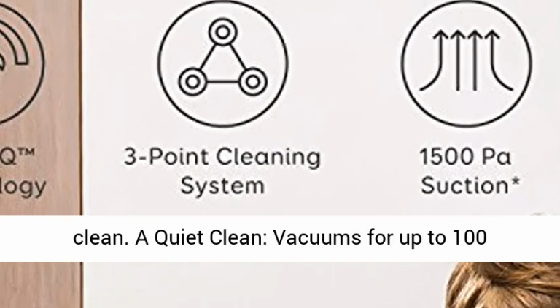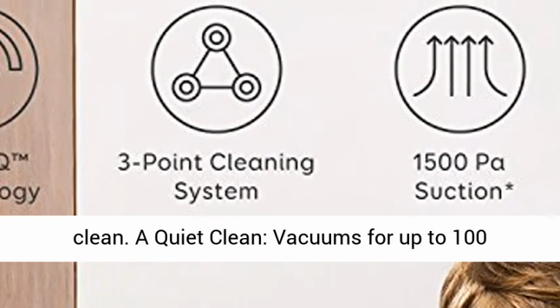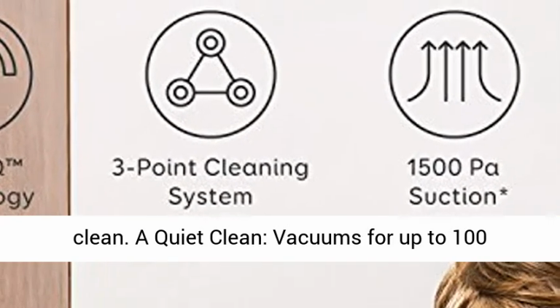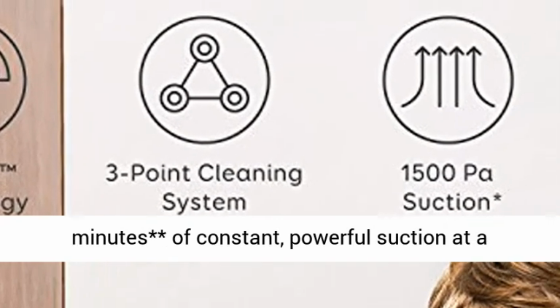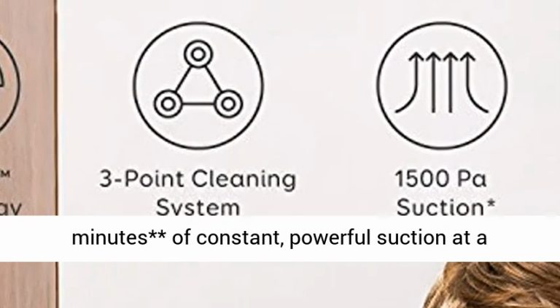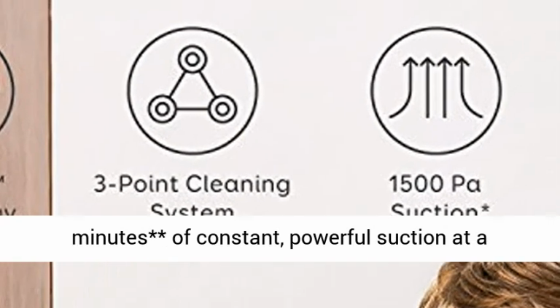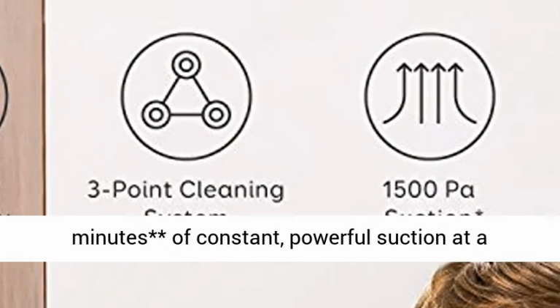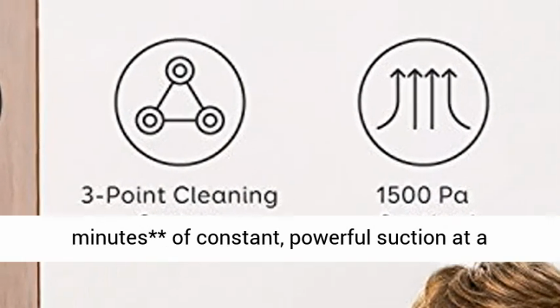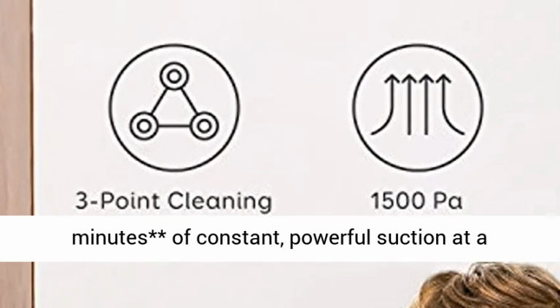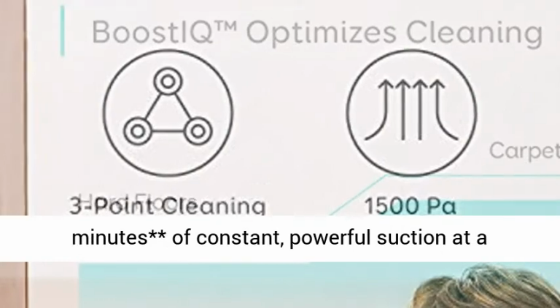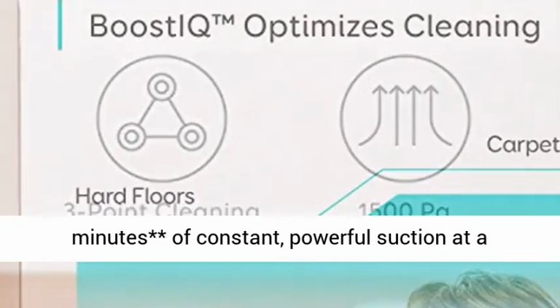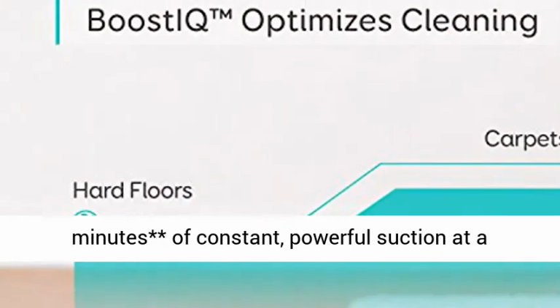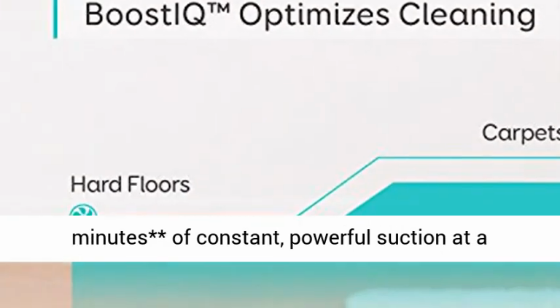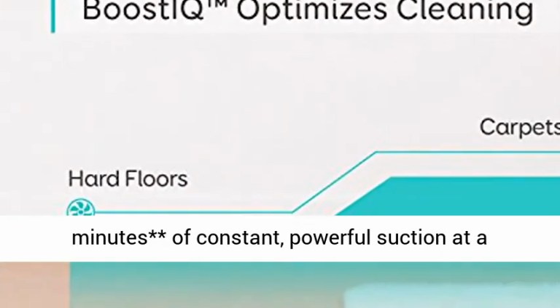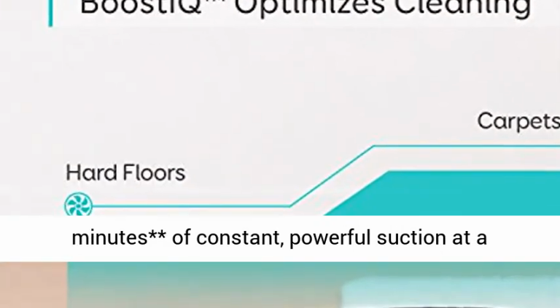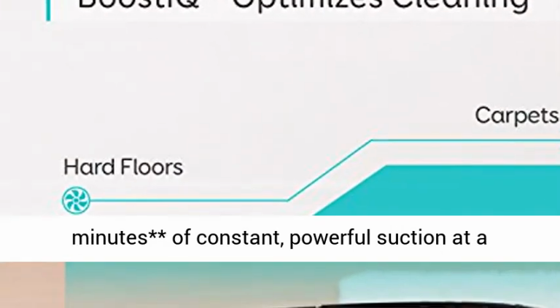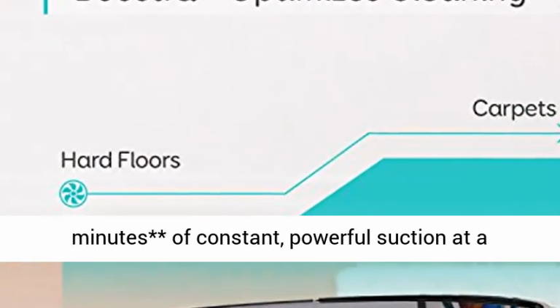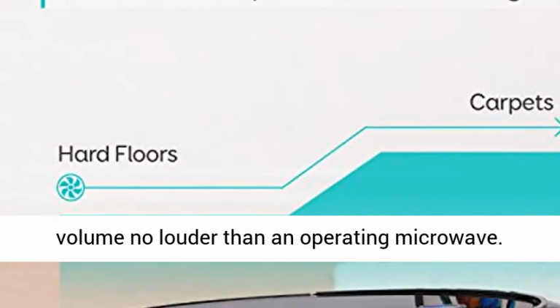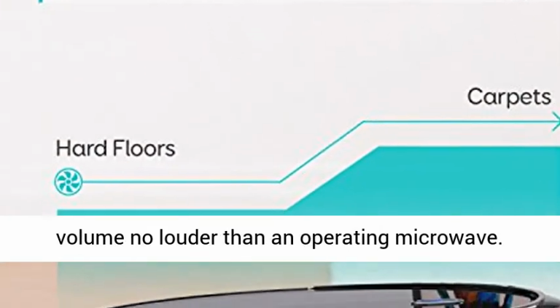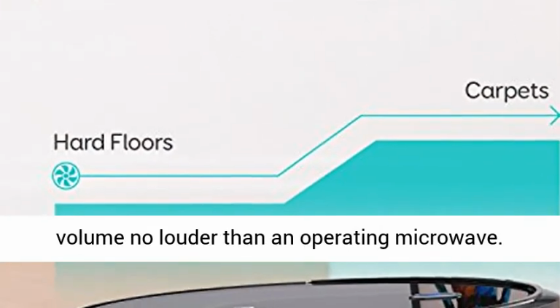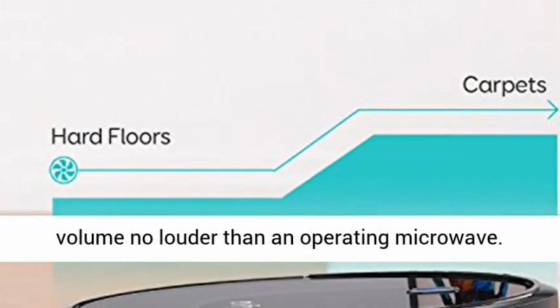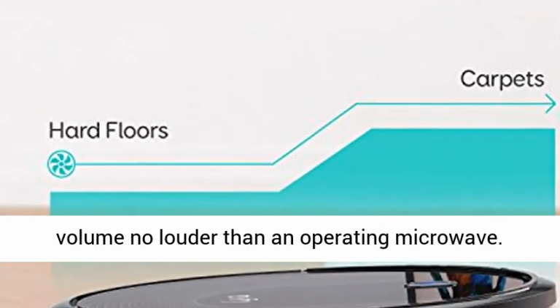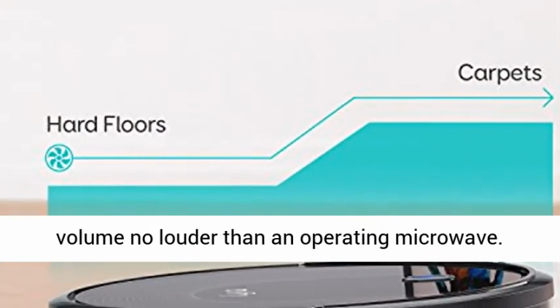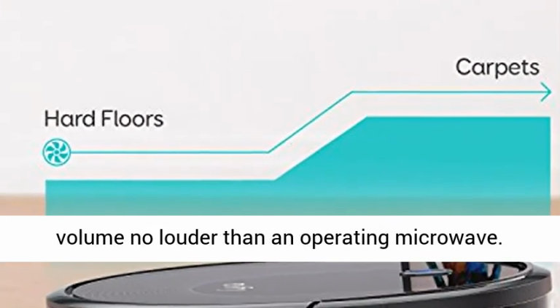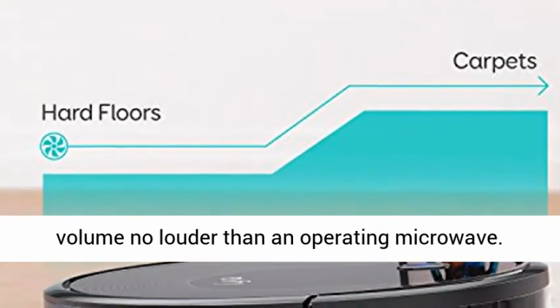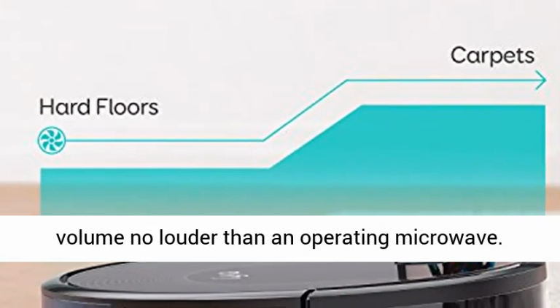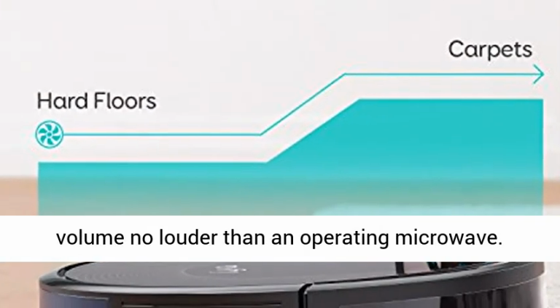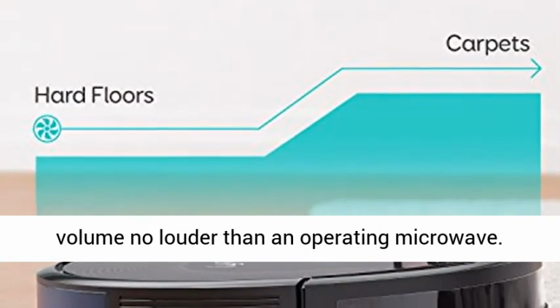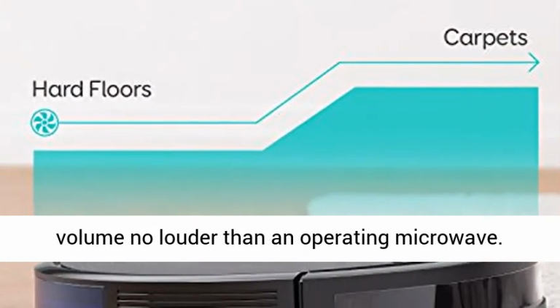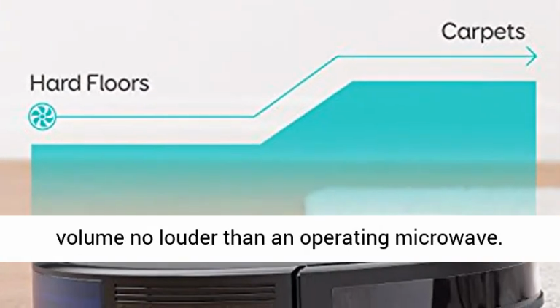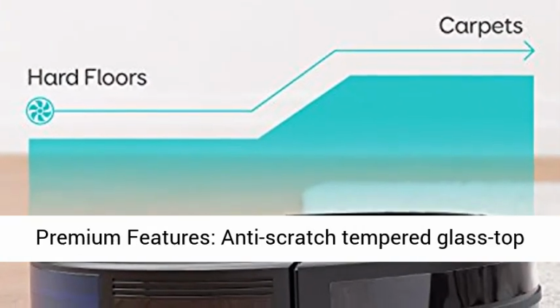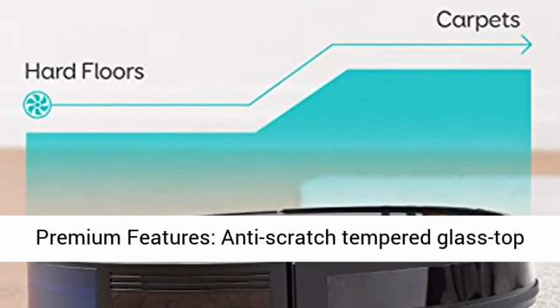A quiet clean — vacuums for up to 100 minutes of constant, powerful suction at a volume no louder than an operating microwave.